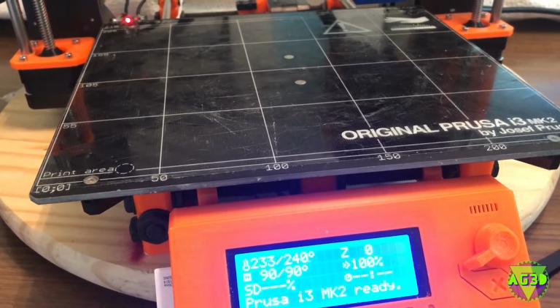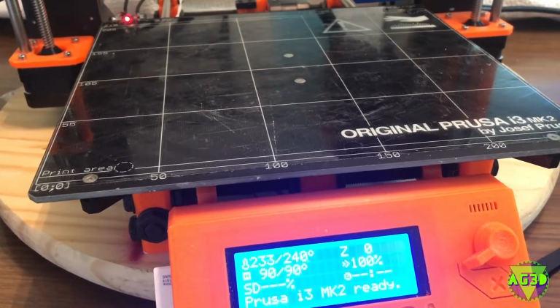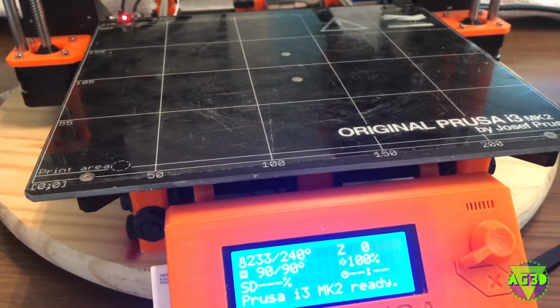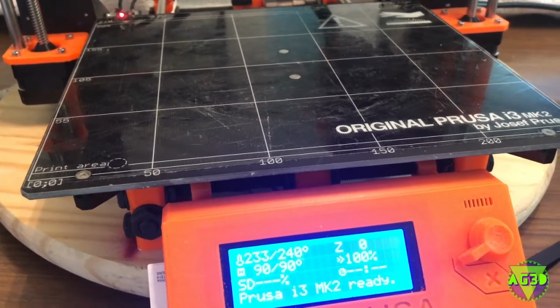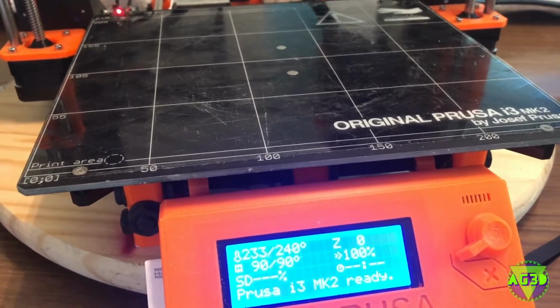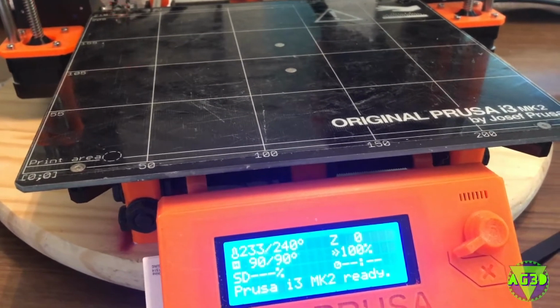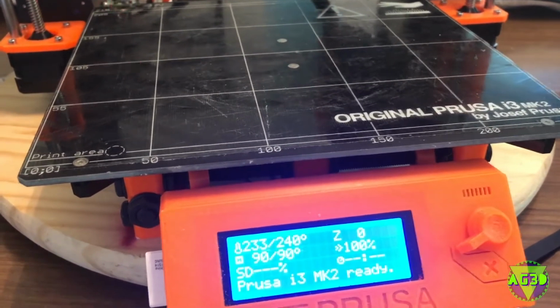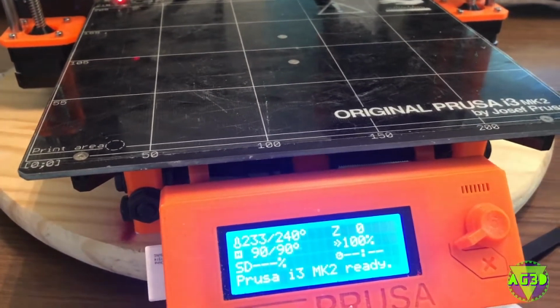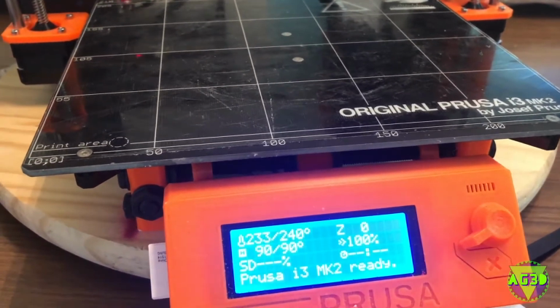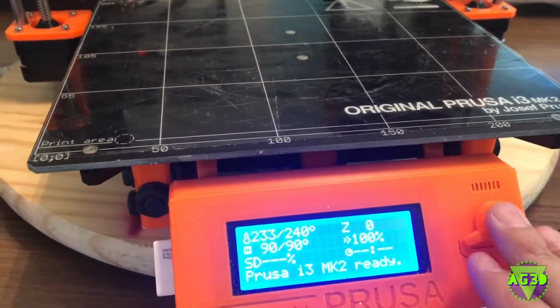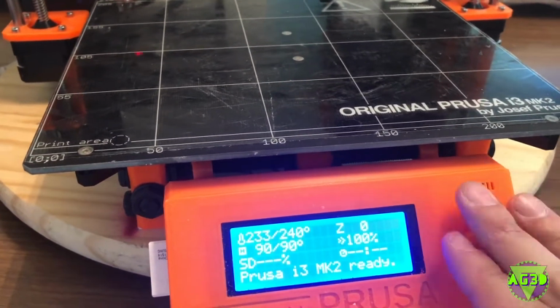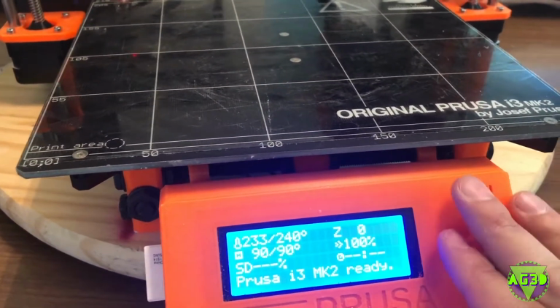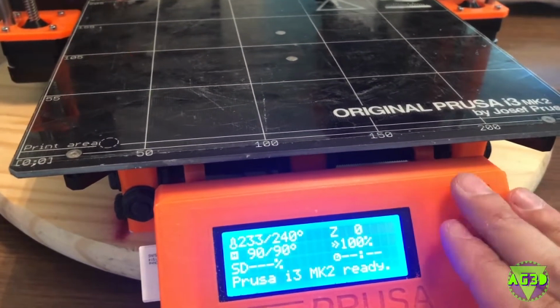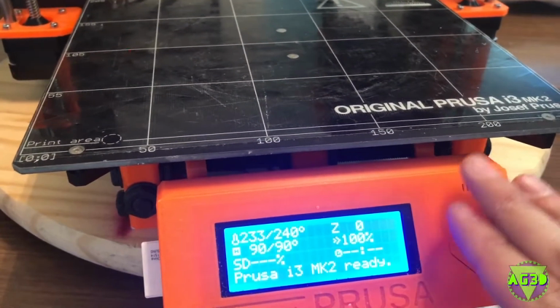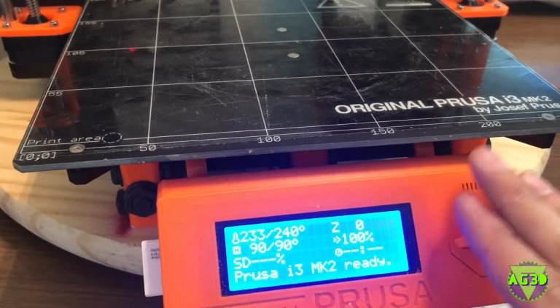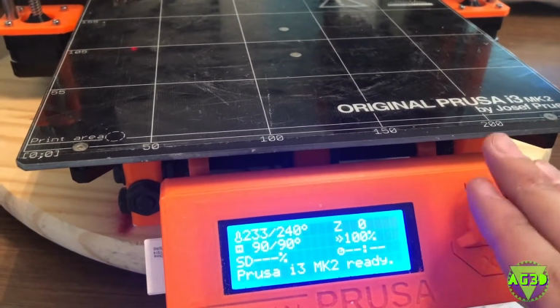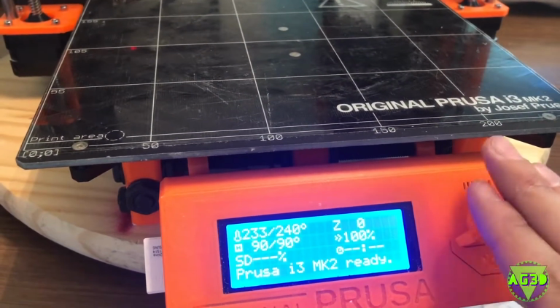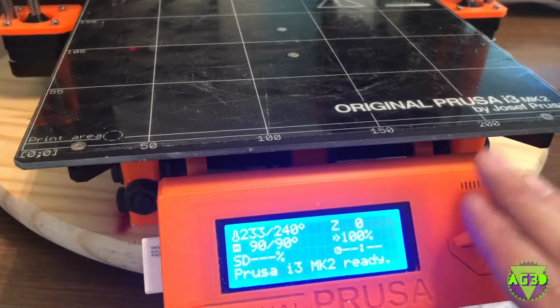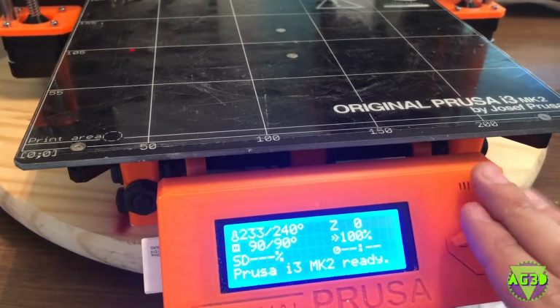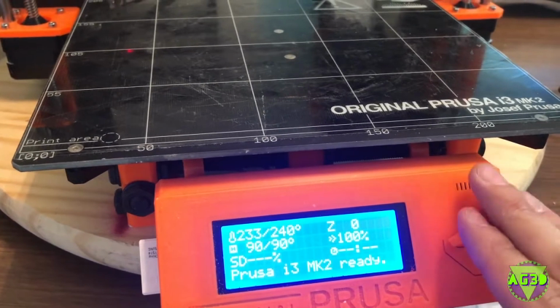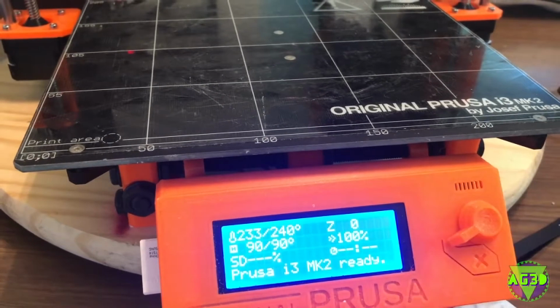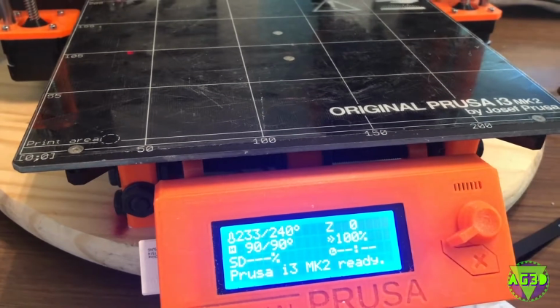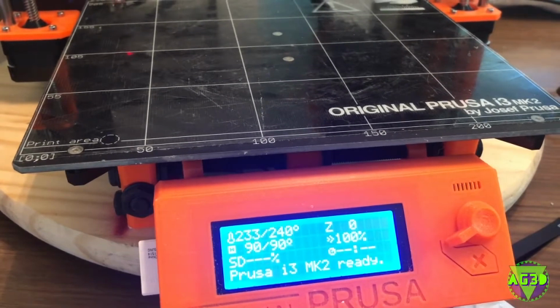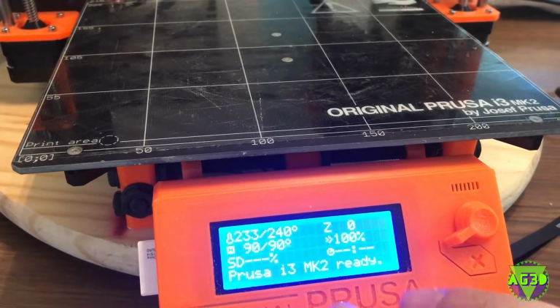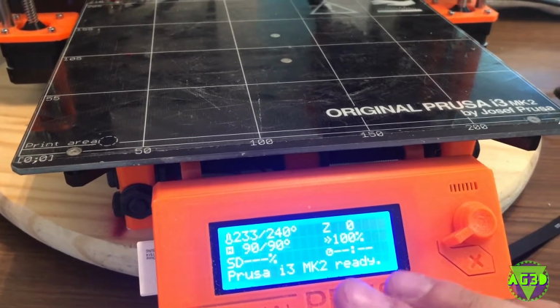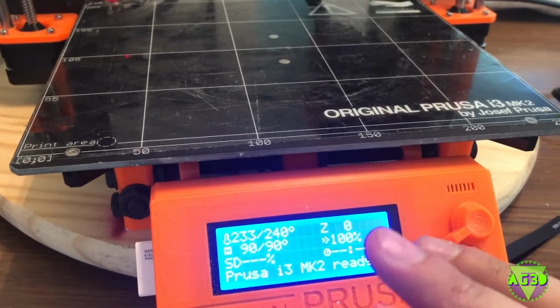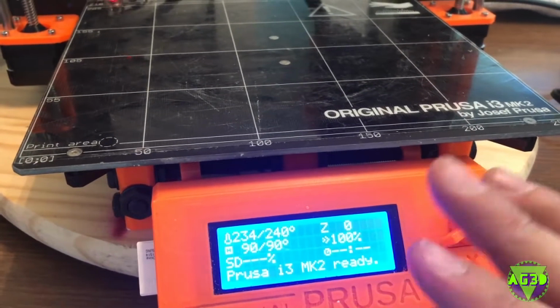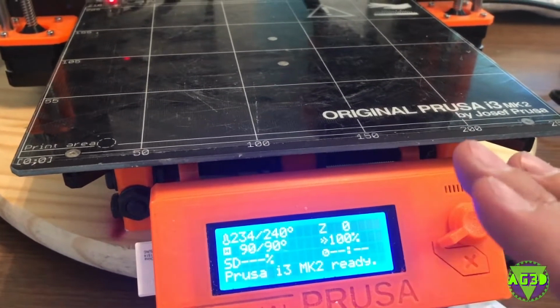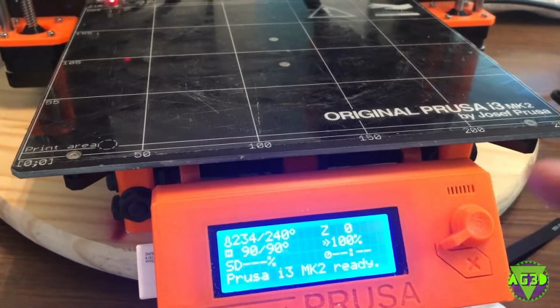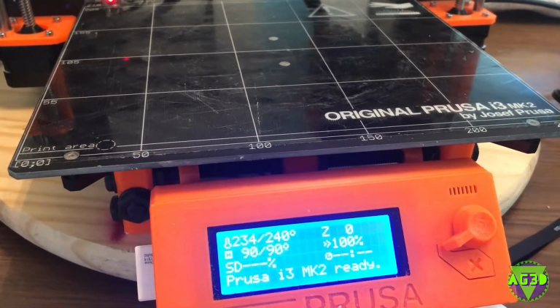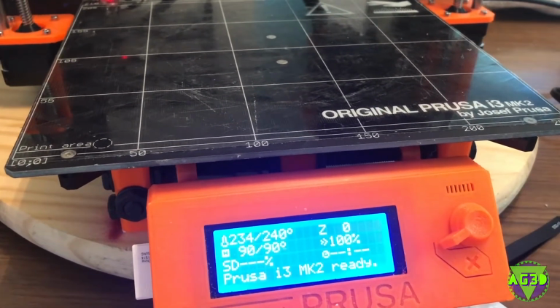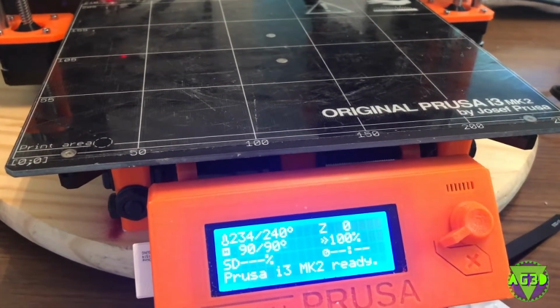So now we can start printing some upgrade parts for this workhorse here, this Prusa i3 MK2, and we're going to go to 2.5s.